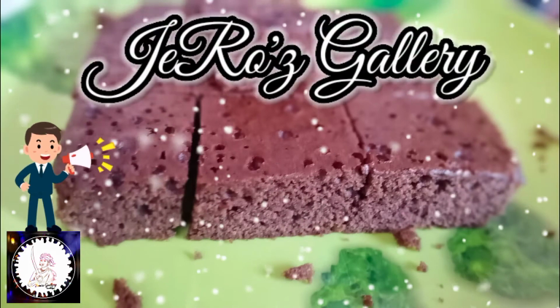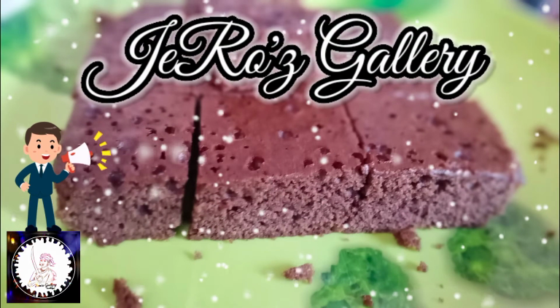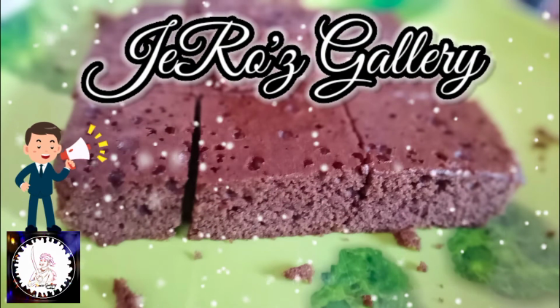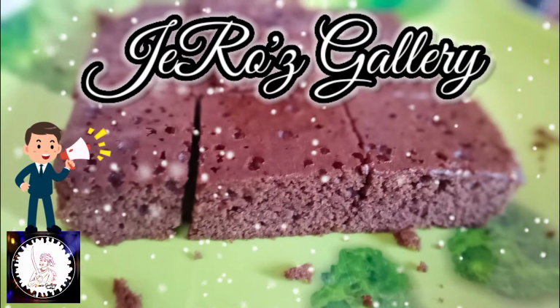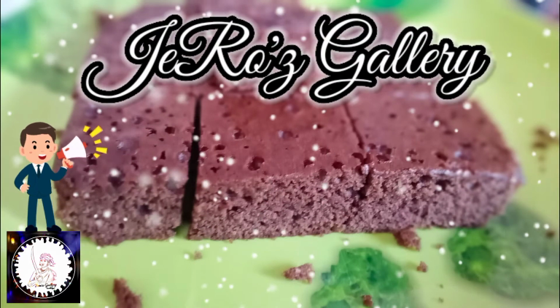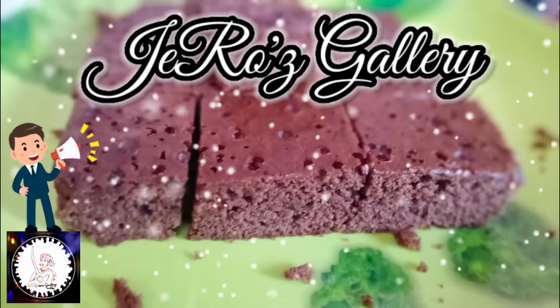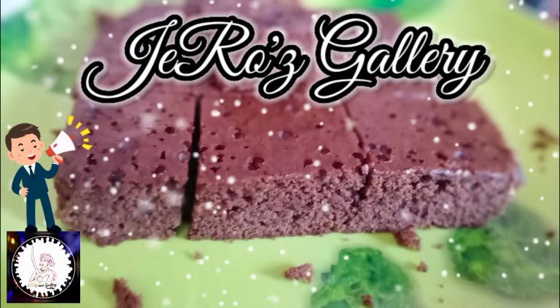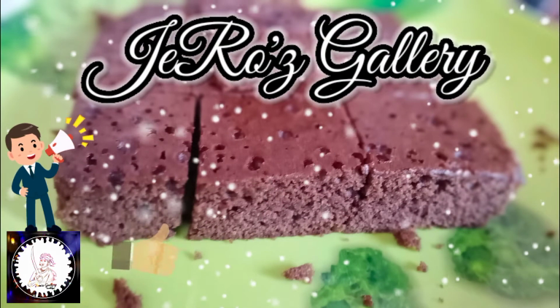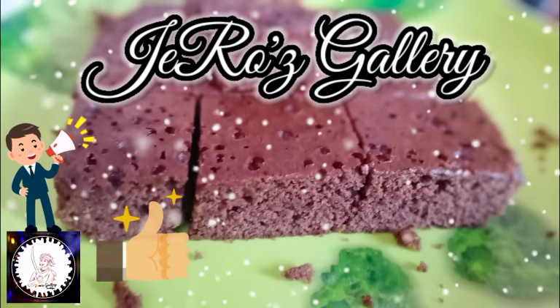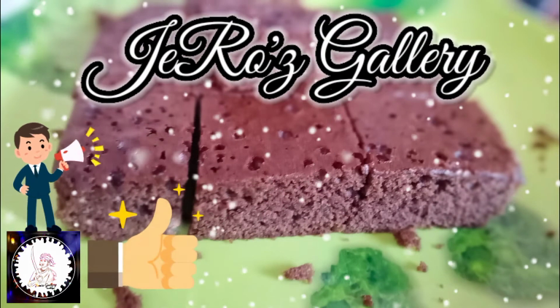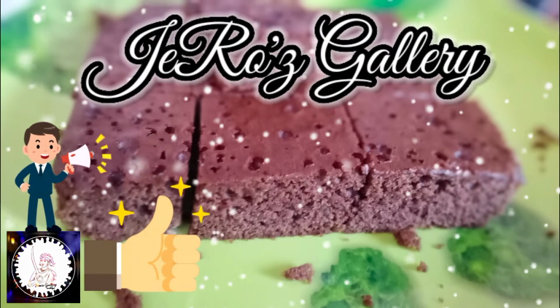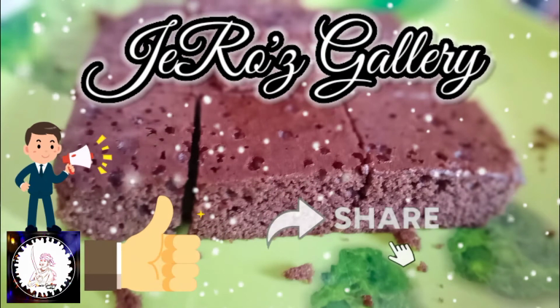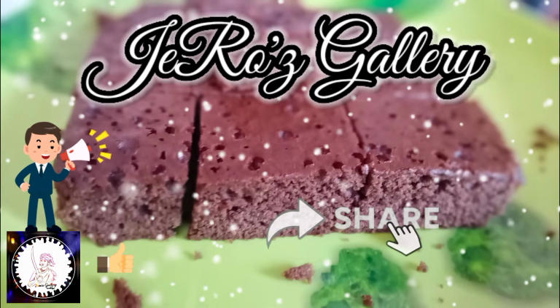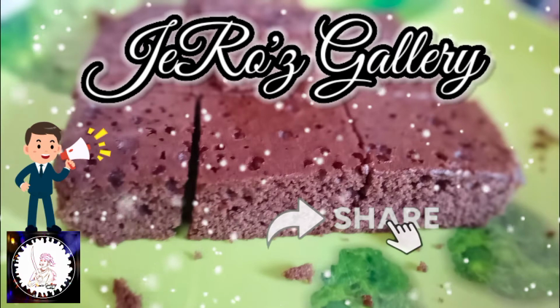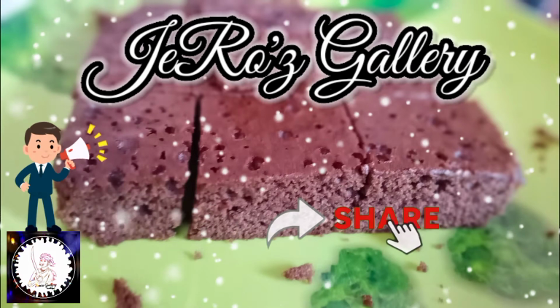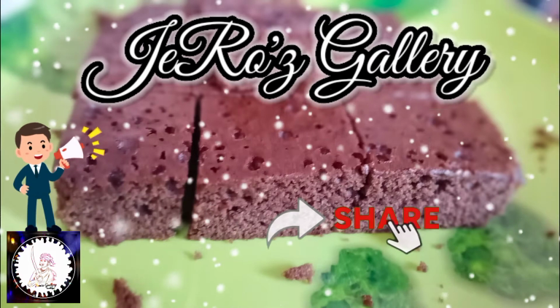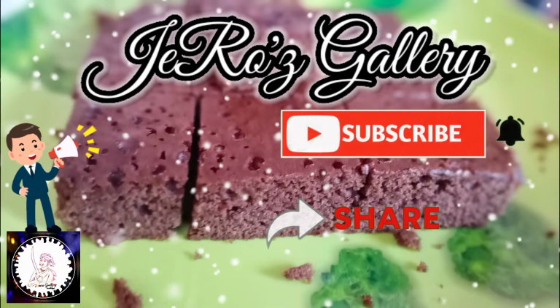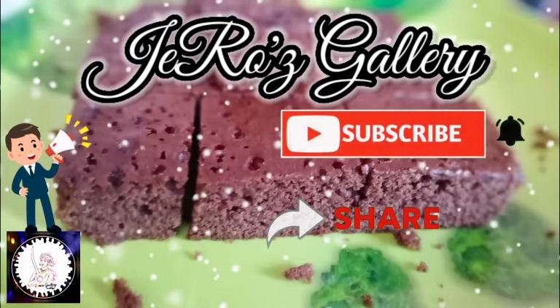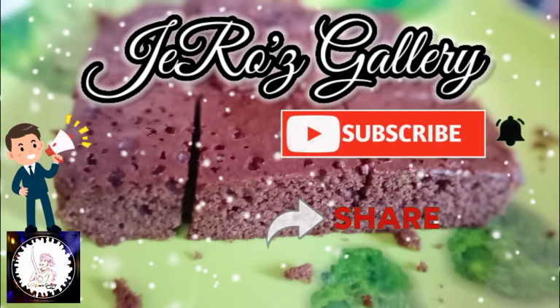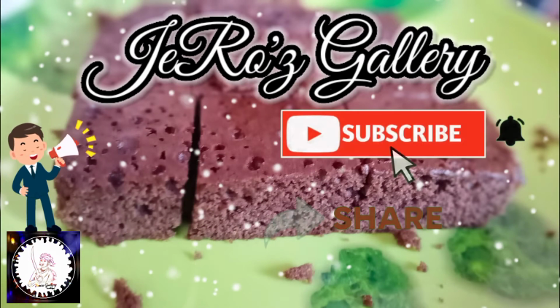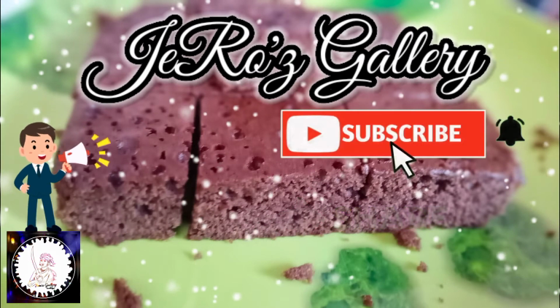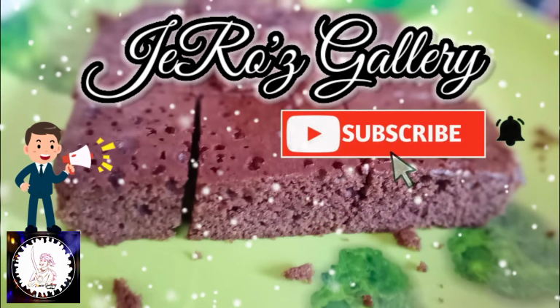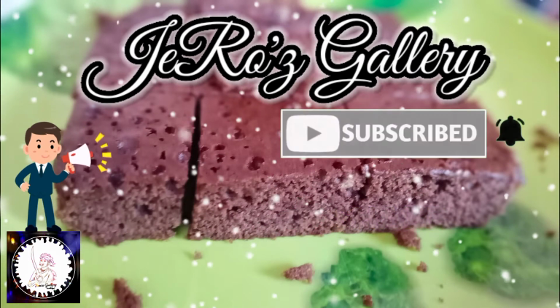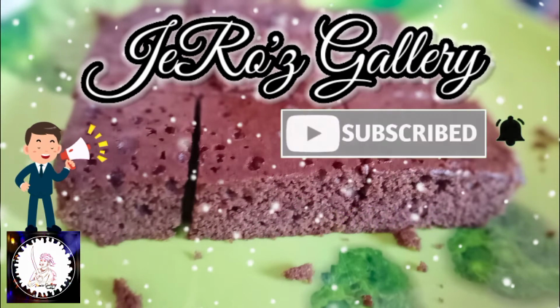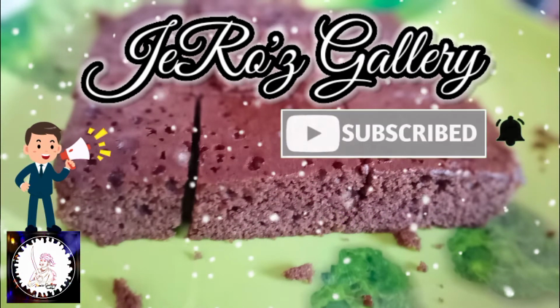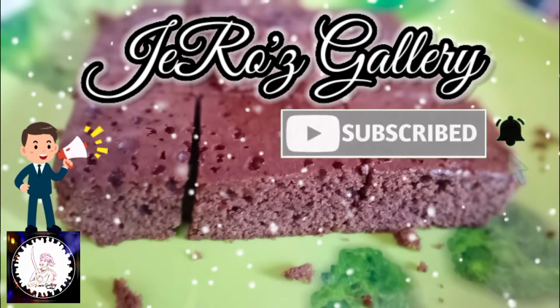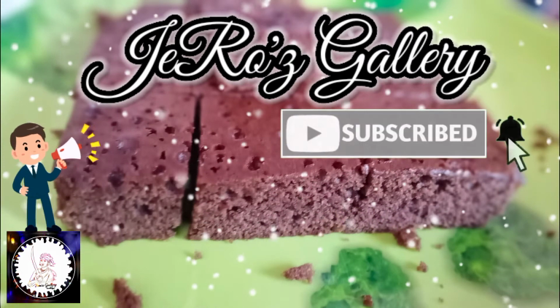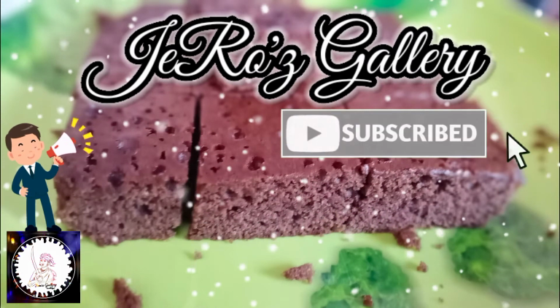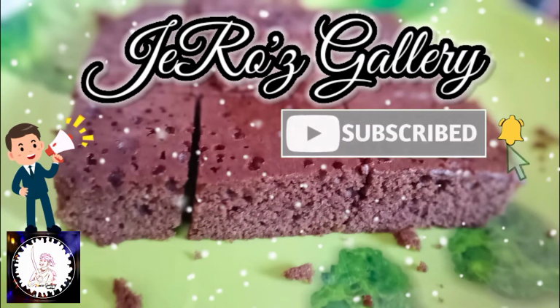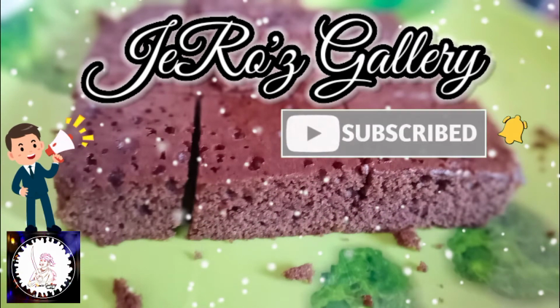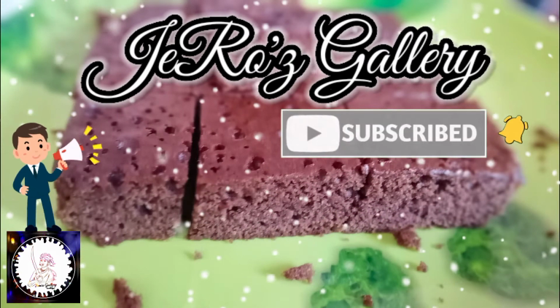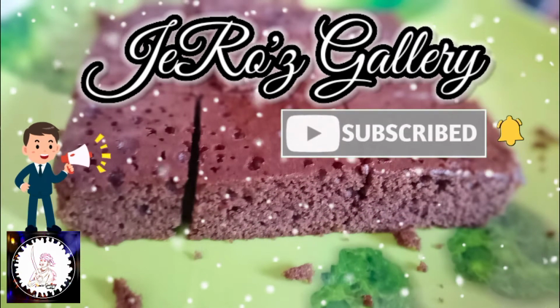Please like, share and subscribe to our channel. Click on the bell button.